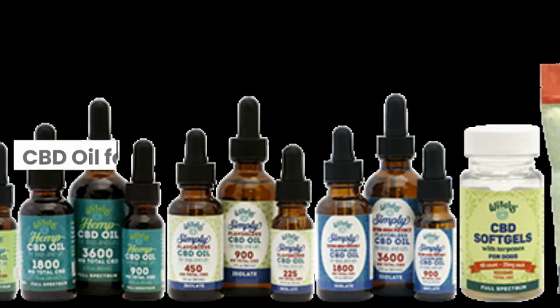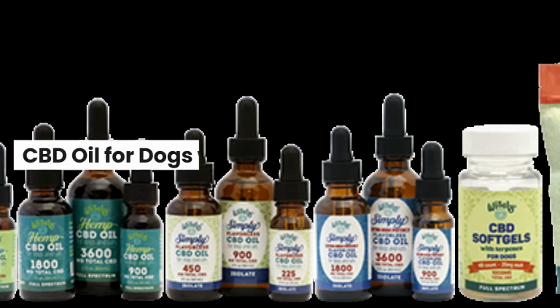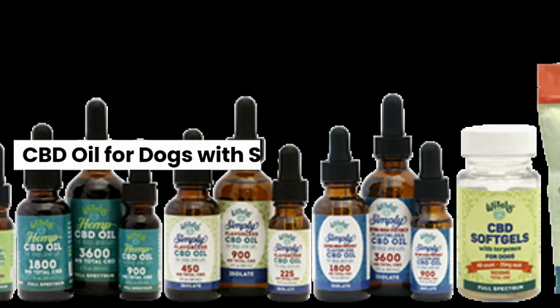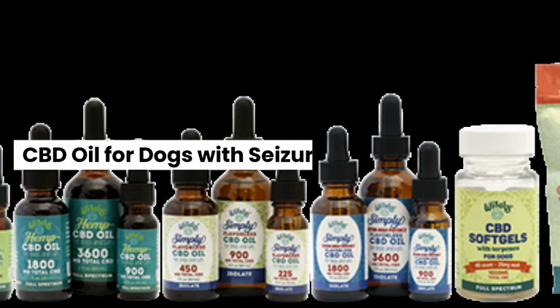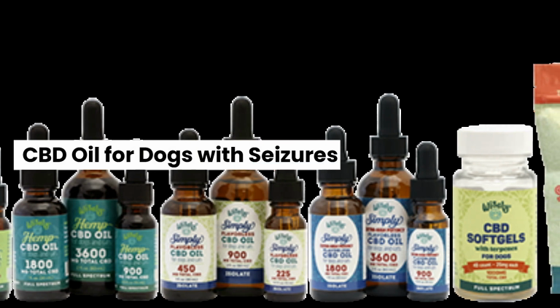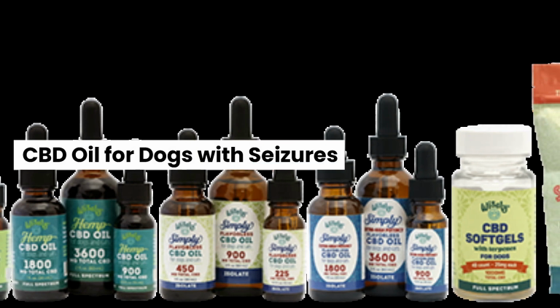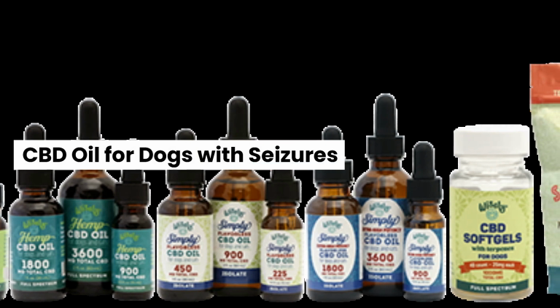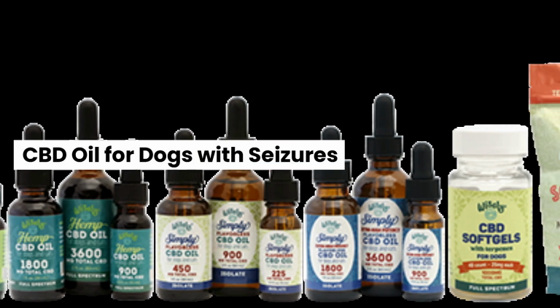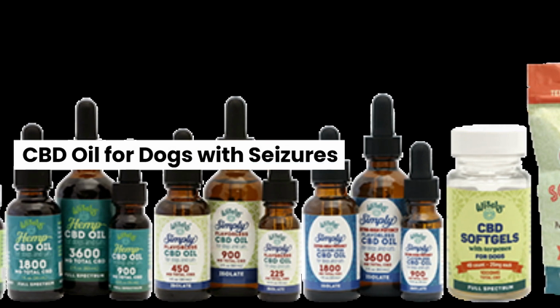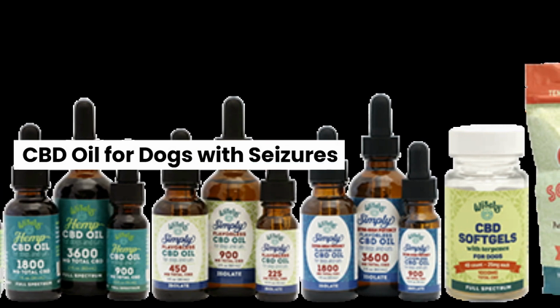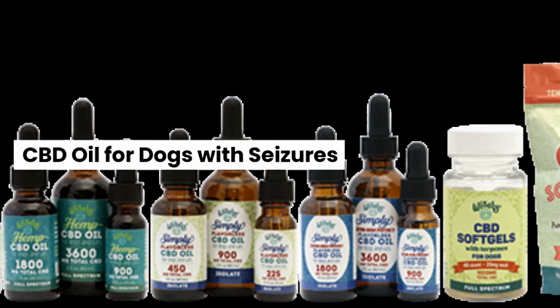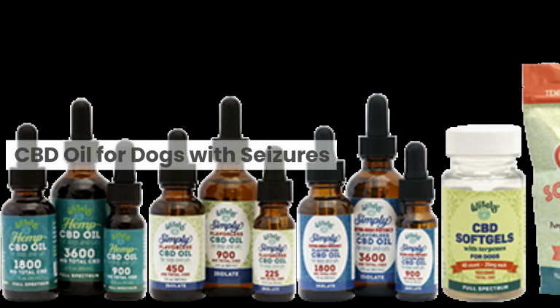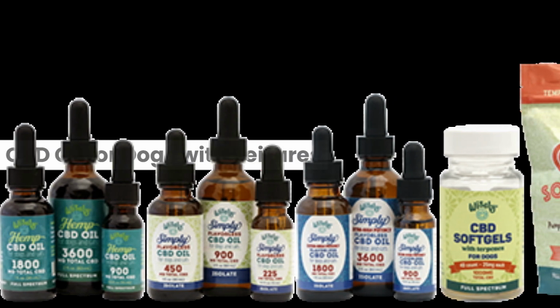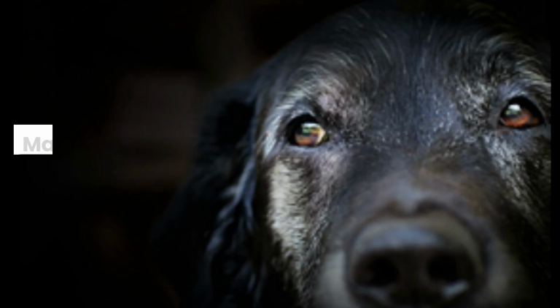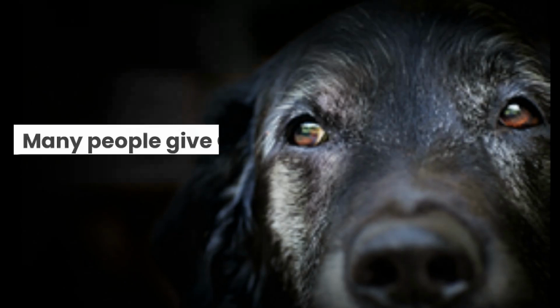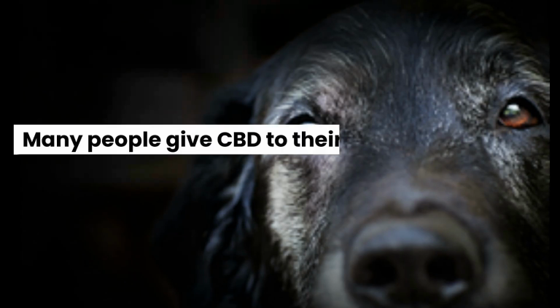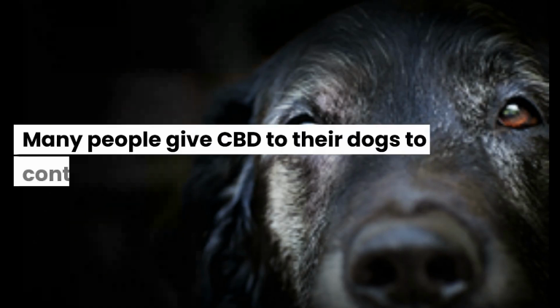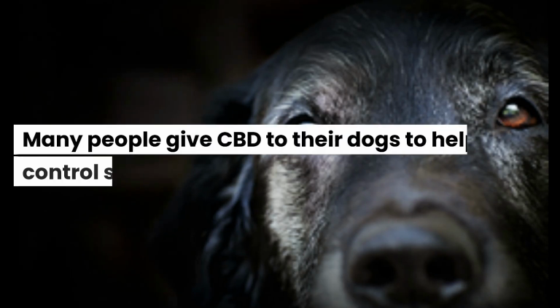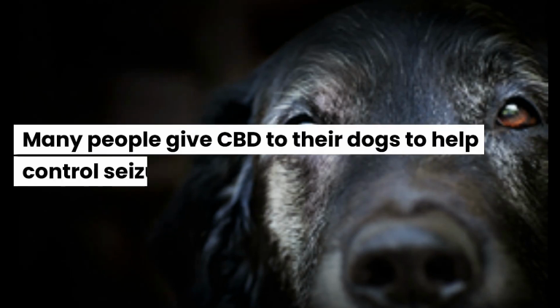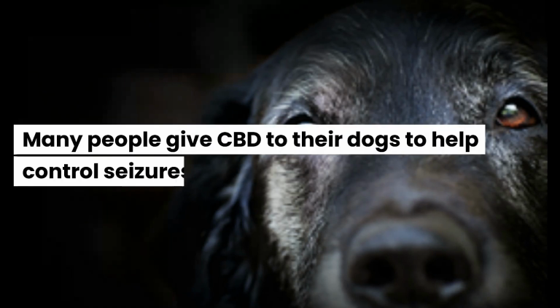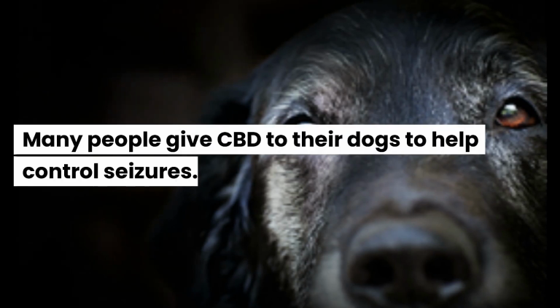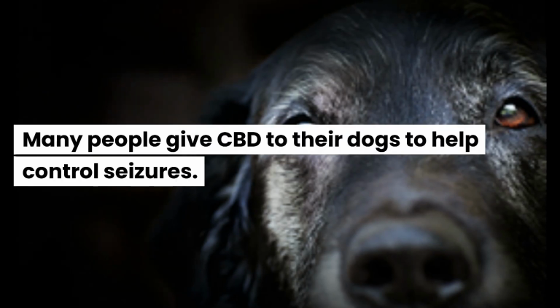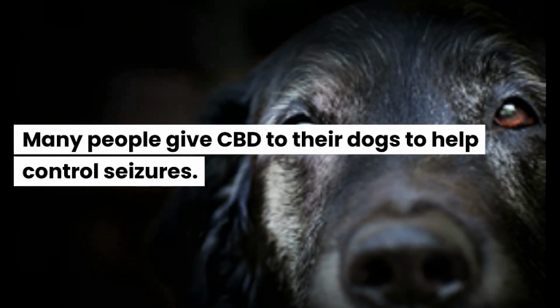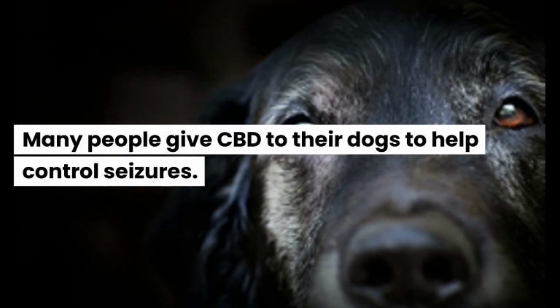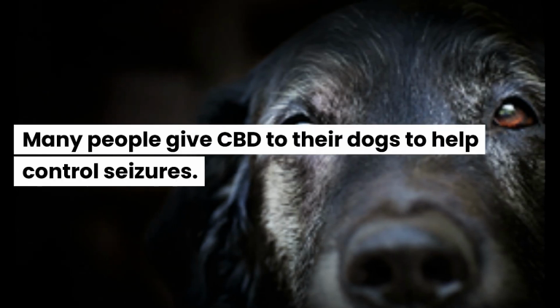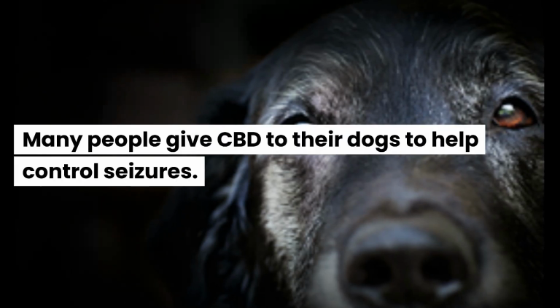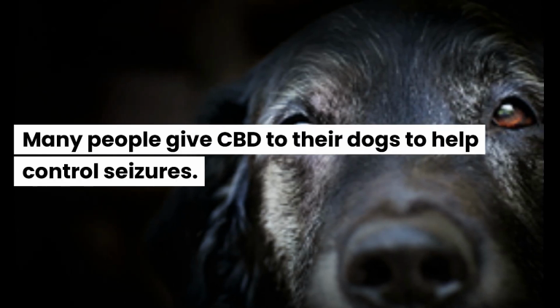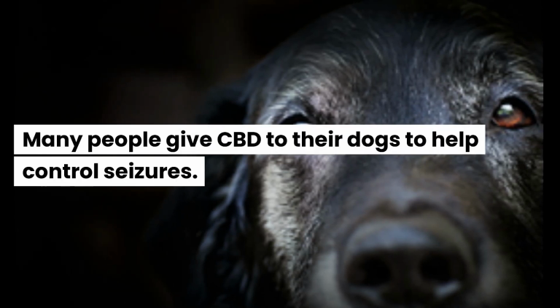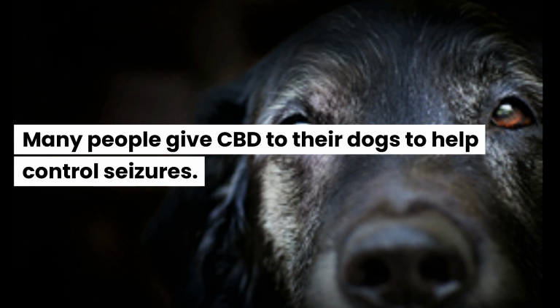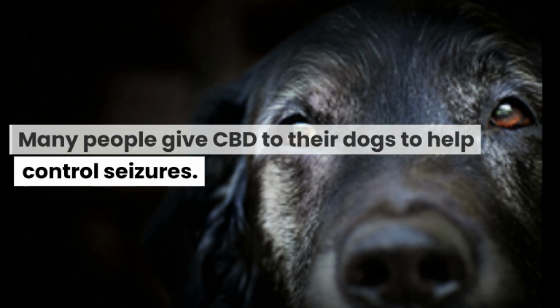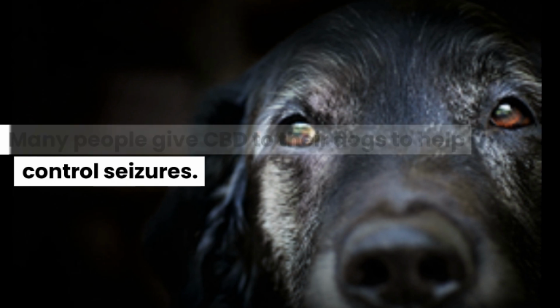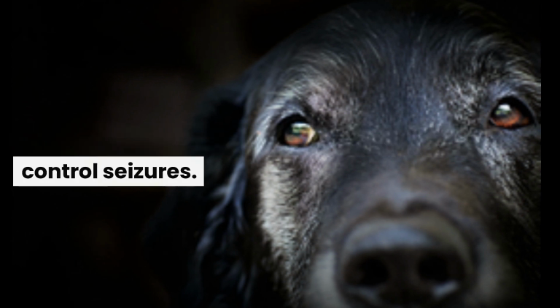CBD oil for dogs with seizures. Many people give CBD to their dogs to help control seizures.